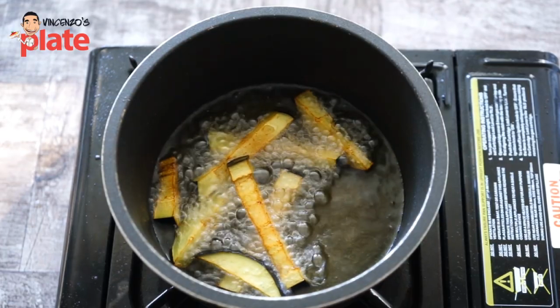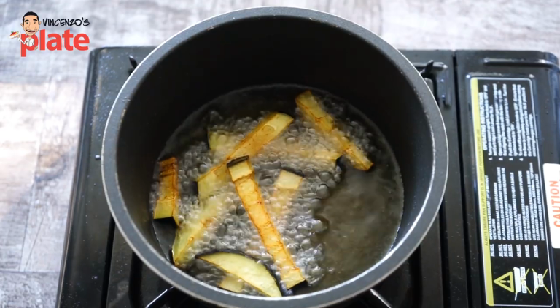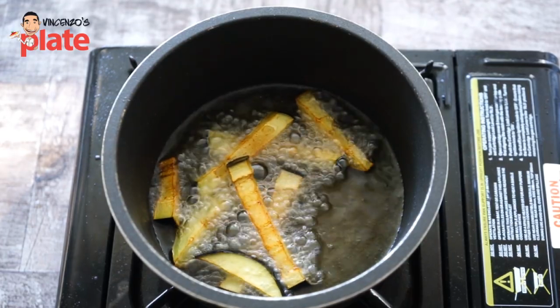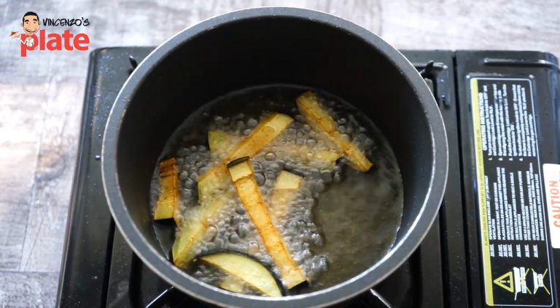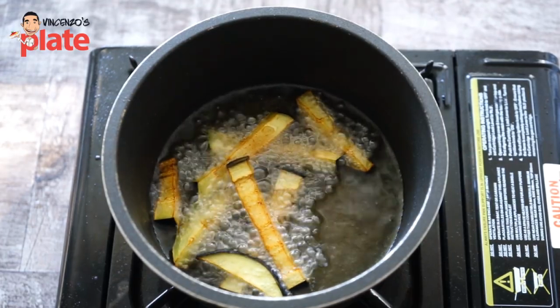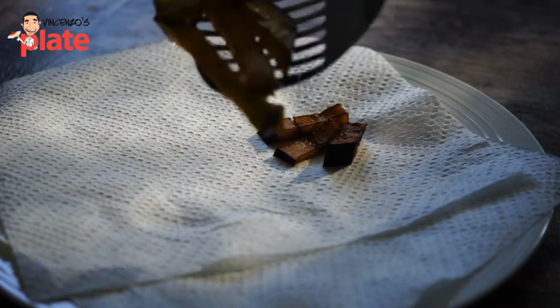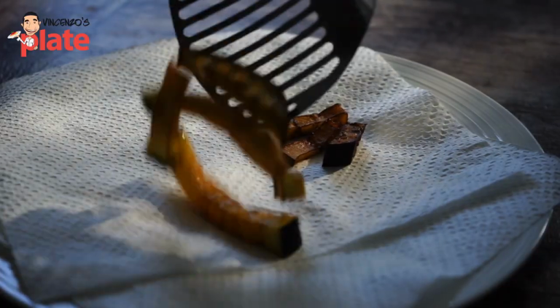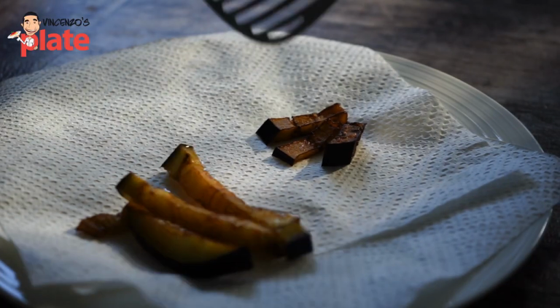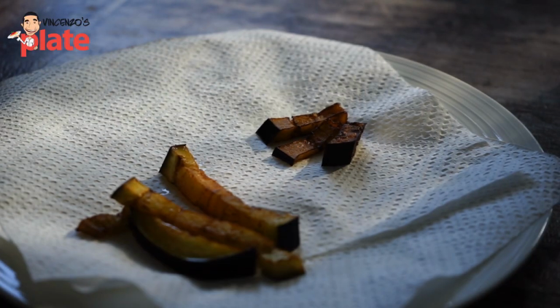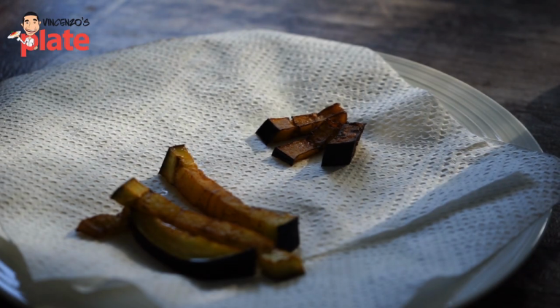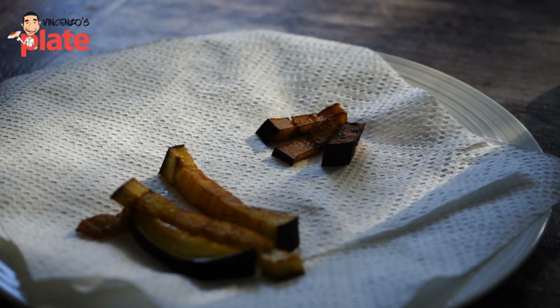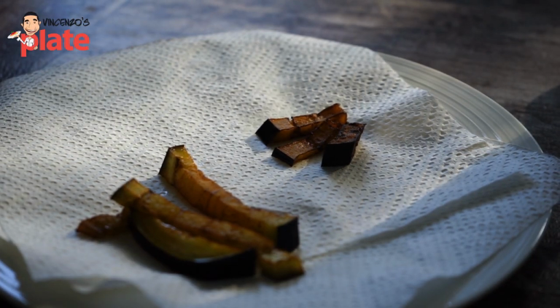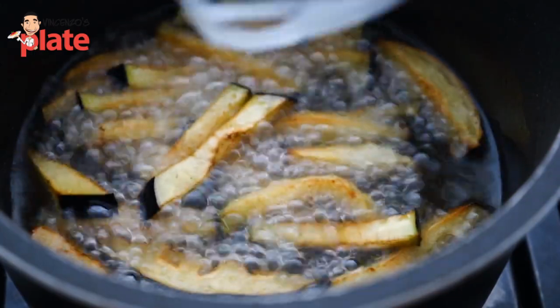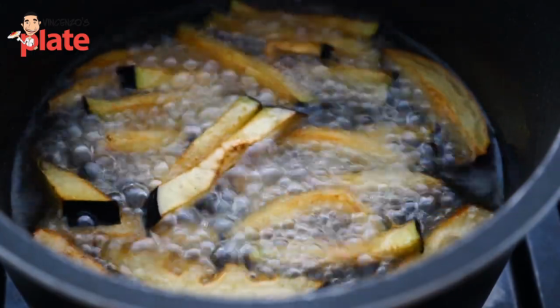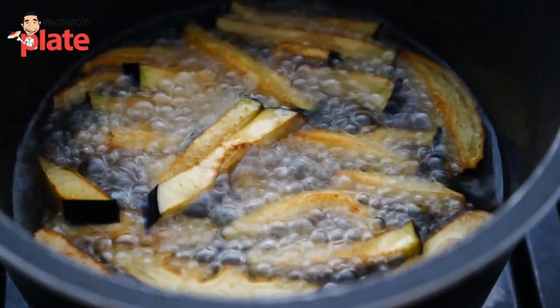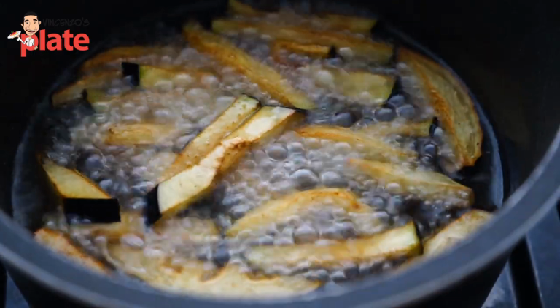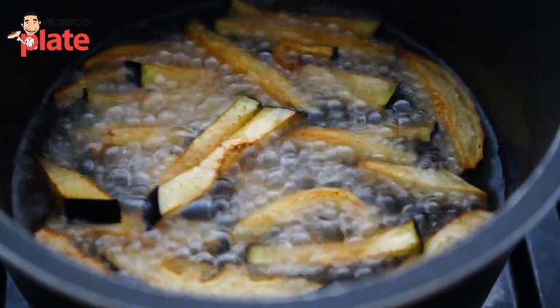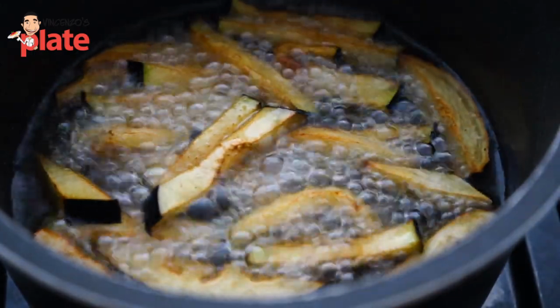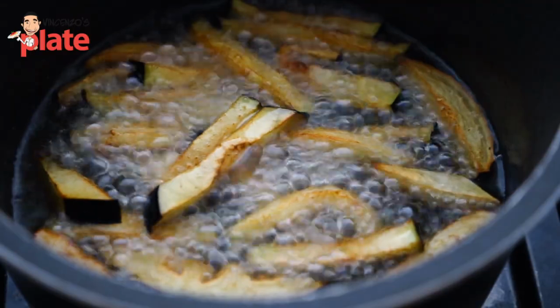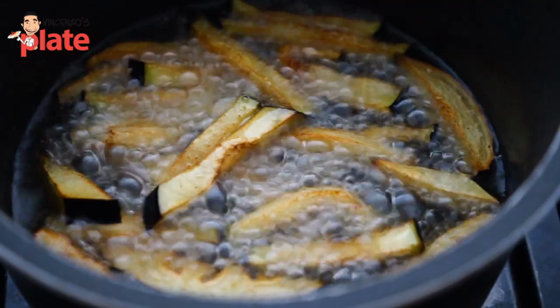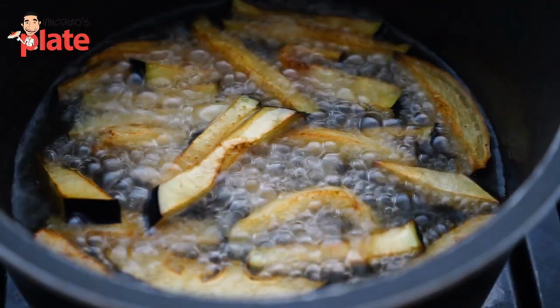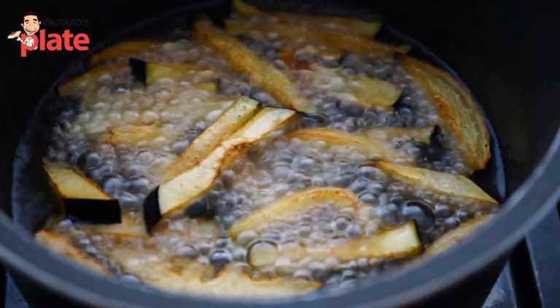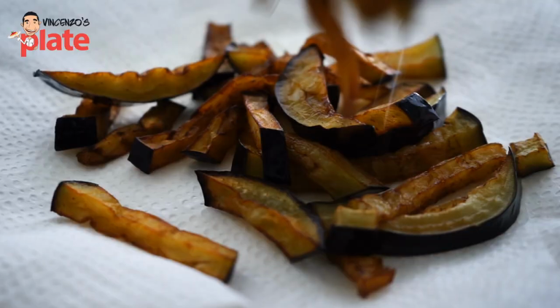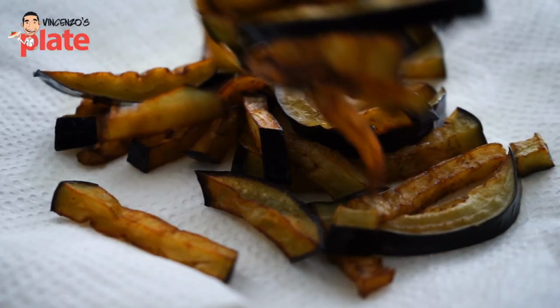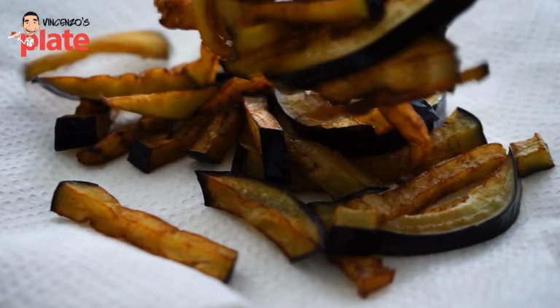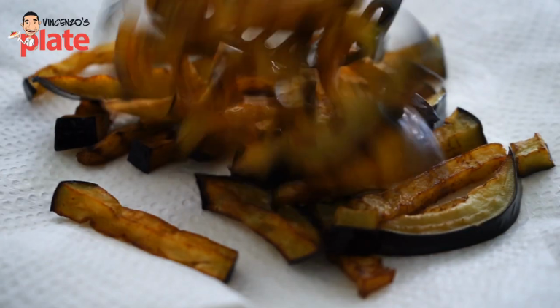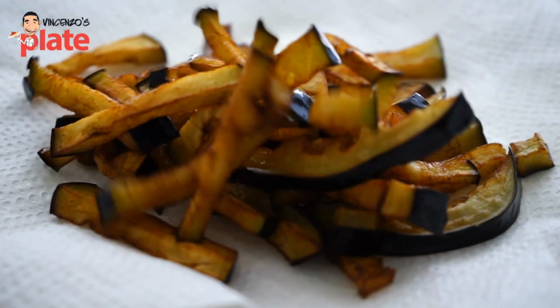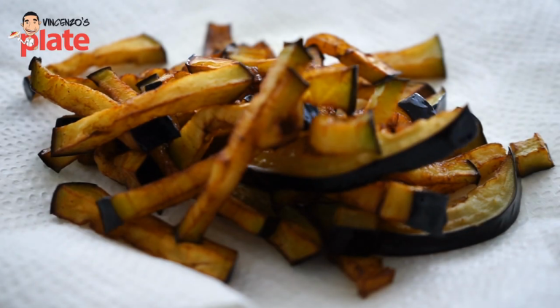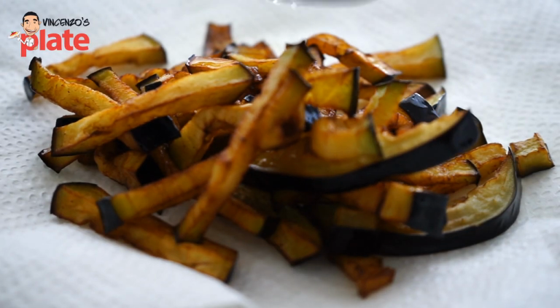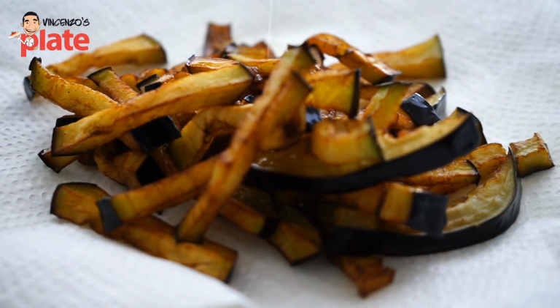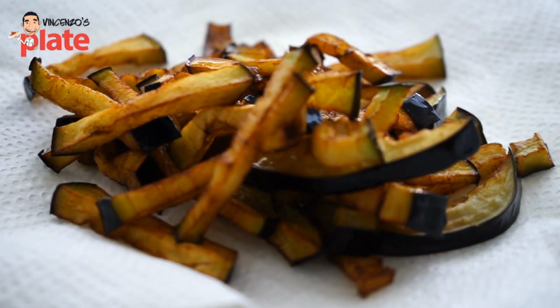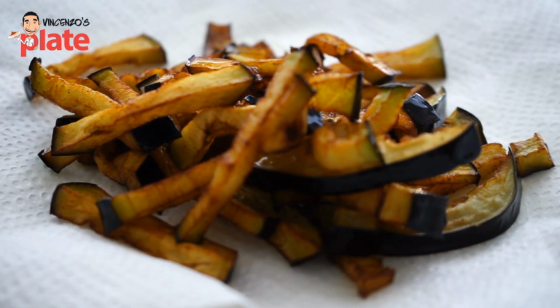That's the color it should be, that's when it's ready. It's nice and brown — look how beautiful that is. Oh my god, fried food is so delicious.